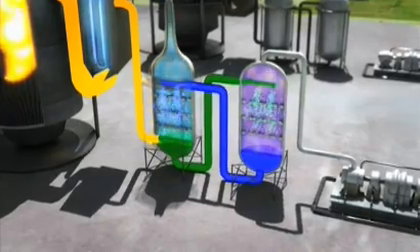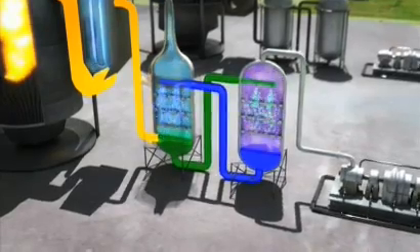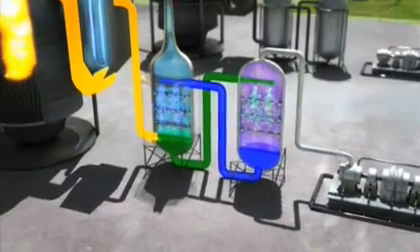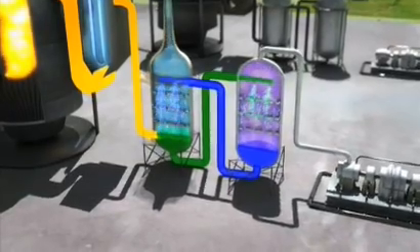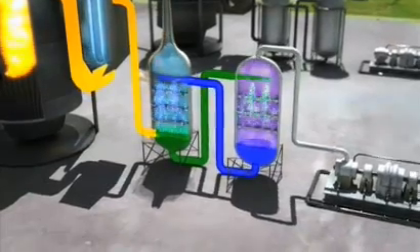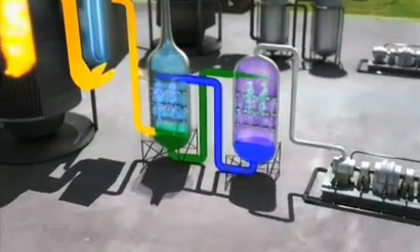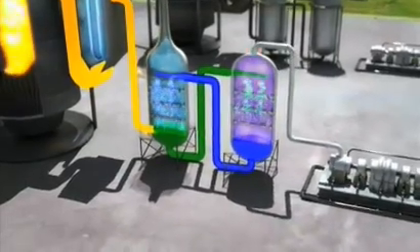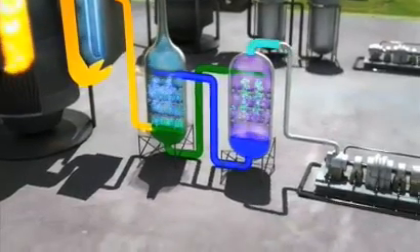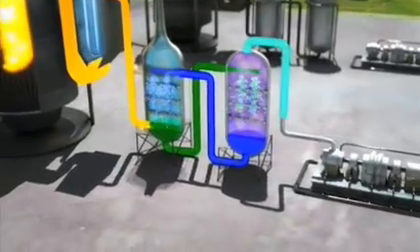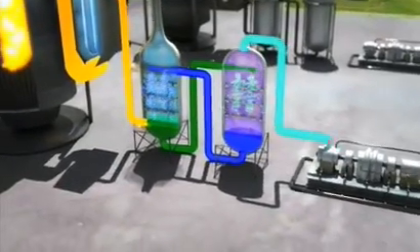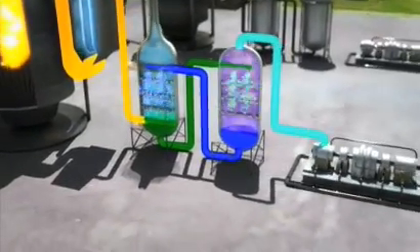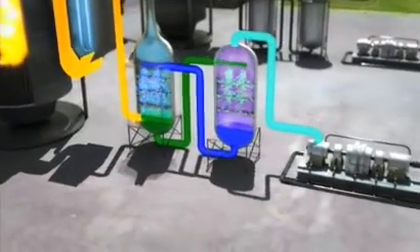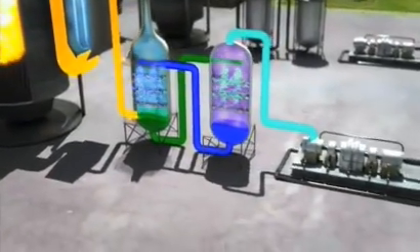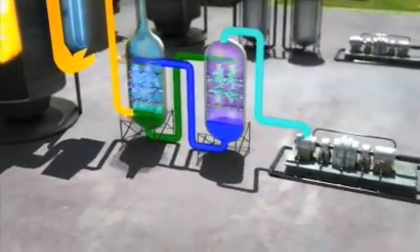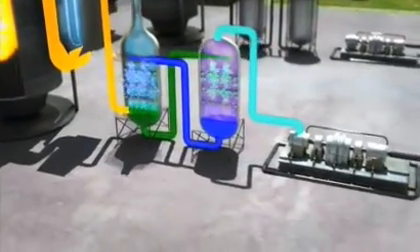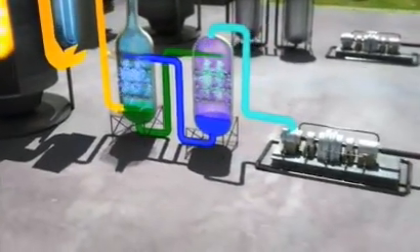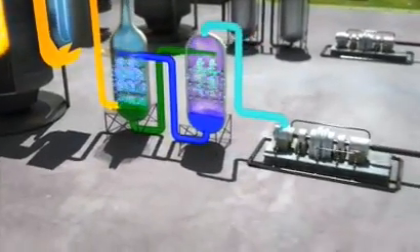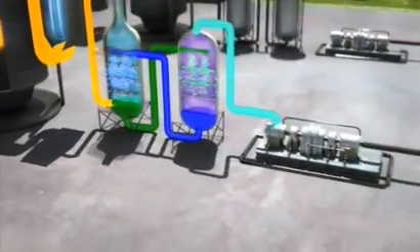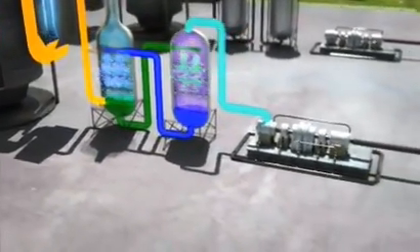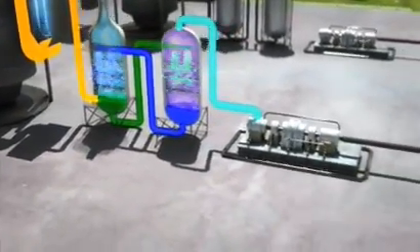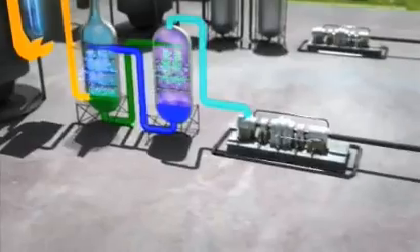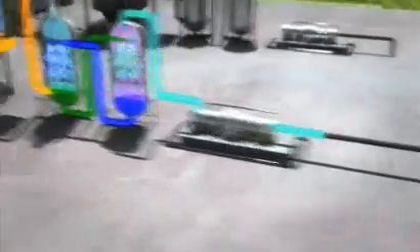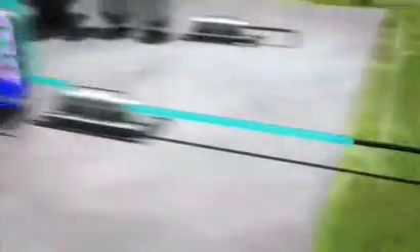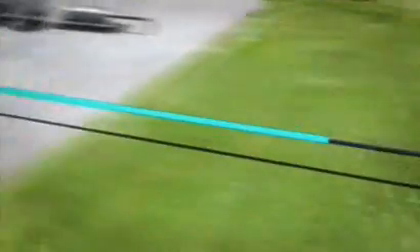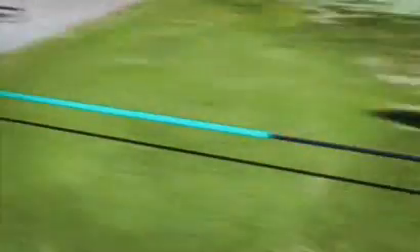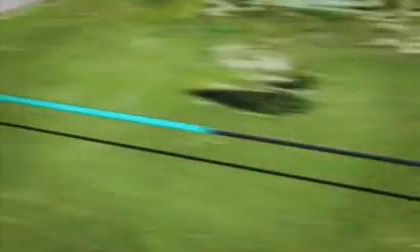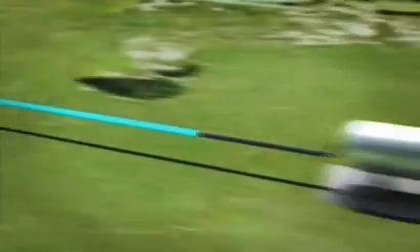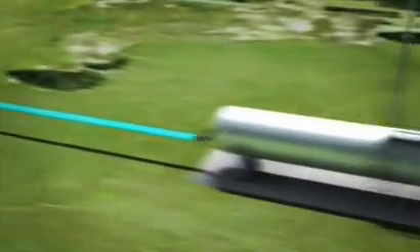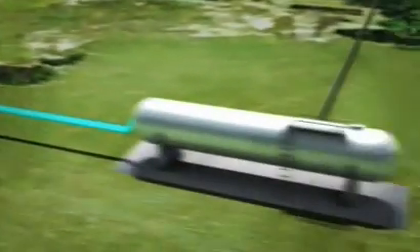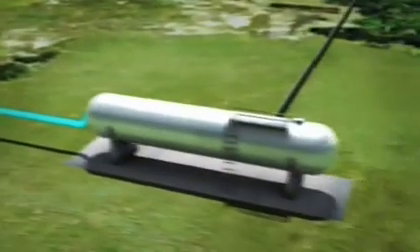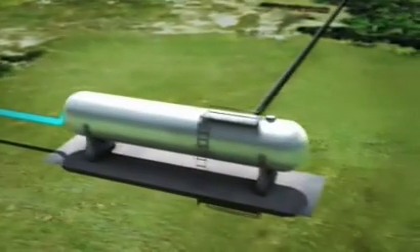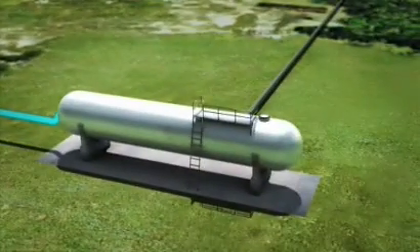Finally, the carbon dioxide is compressed and cooled, forming a liquid ready for transport and storage.